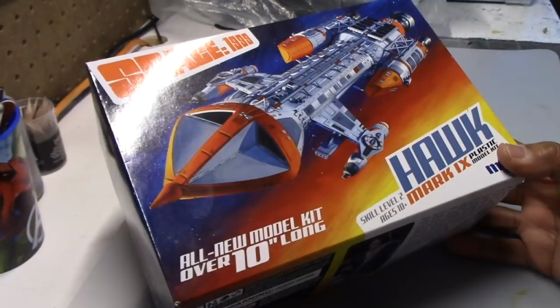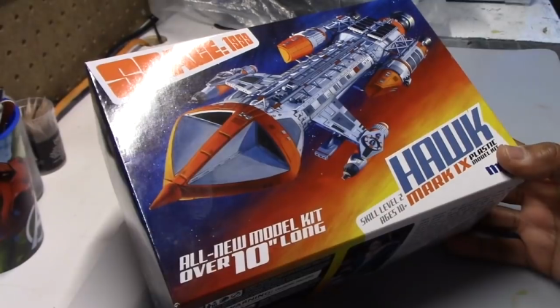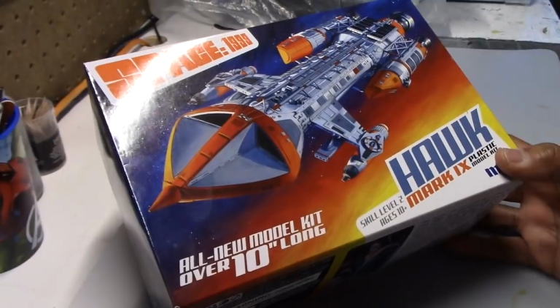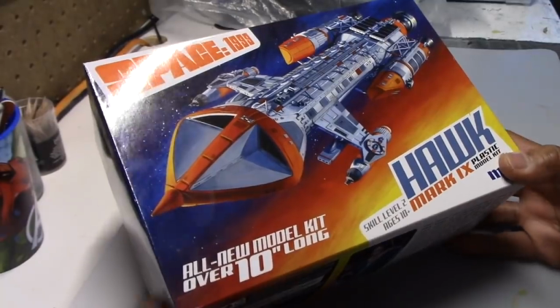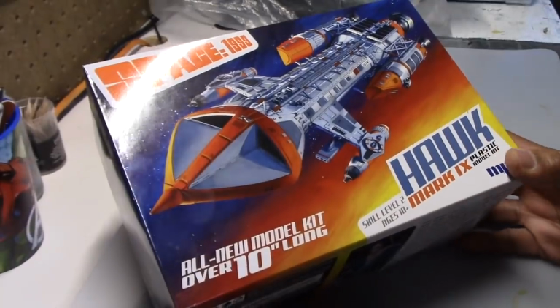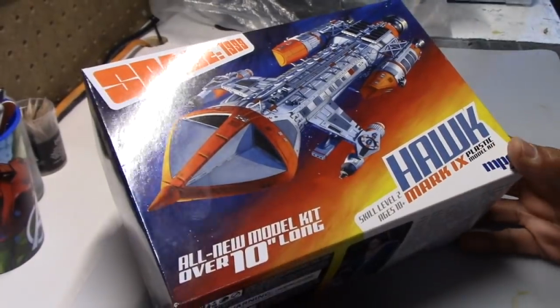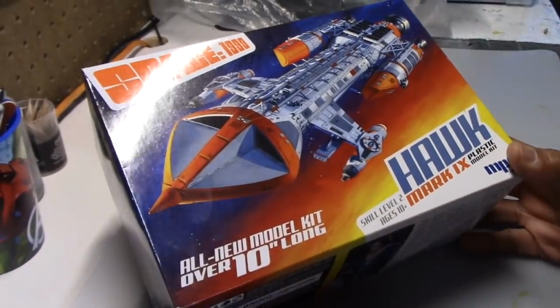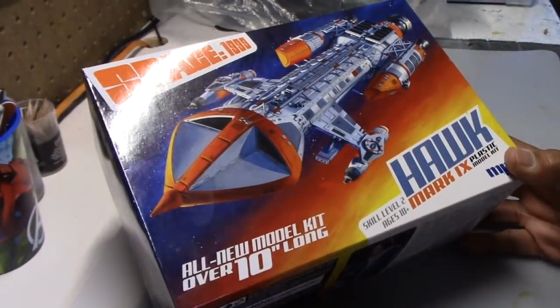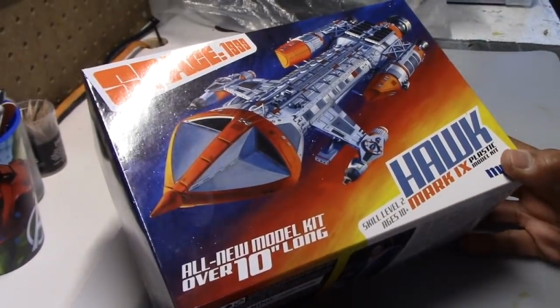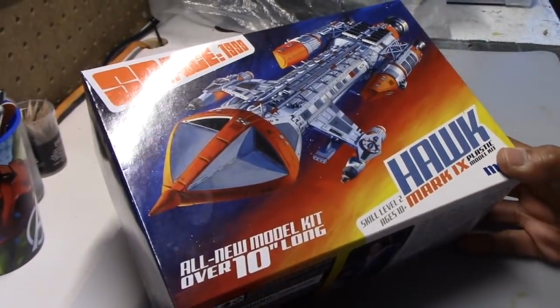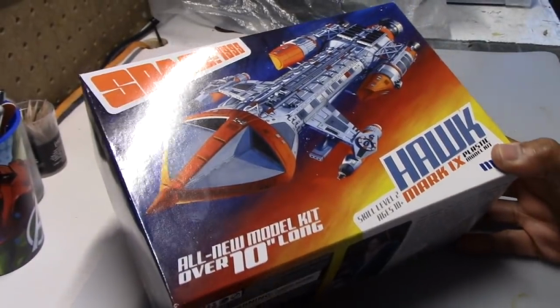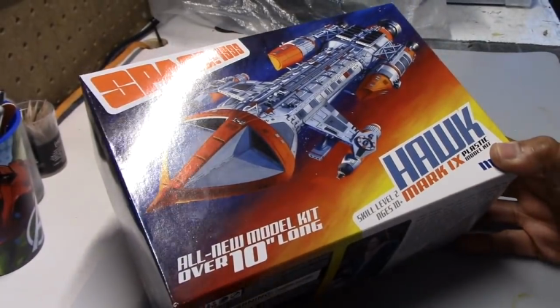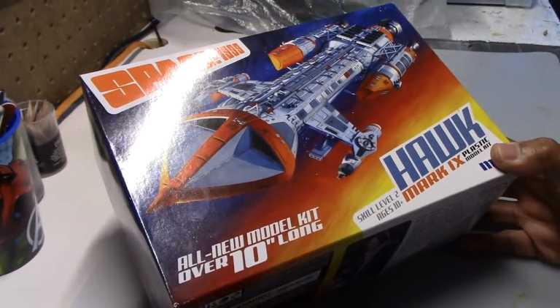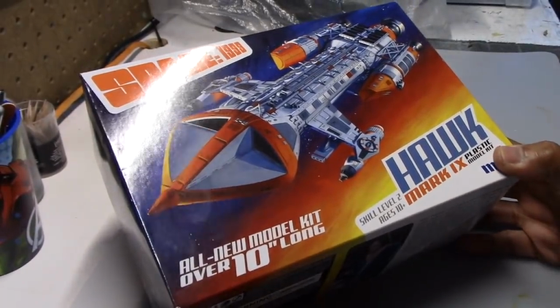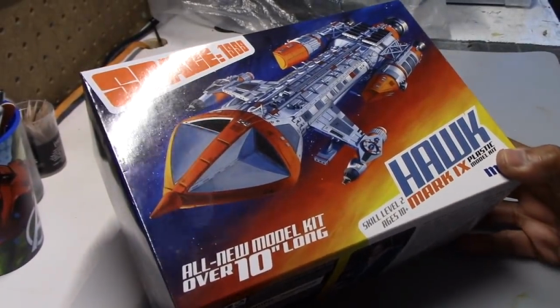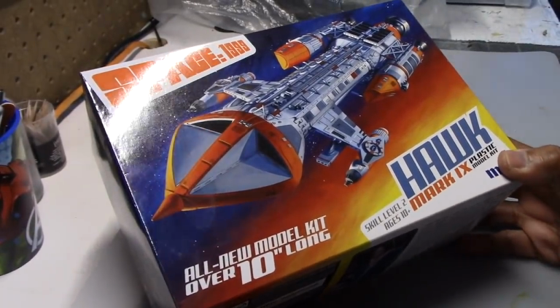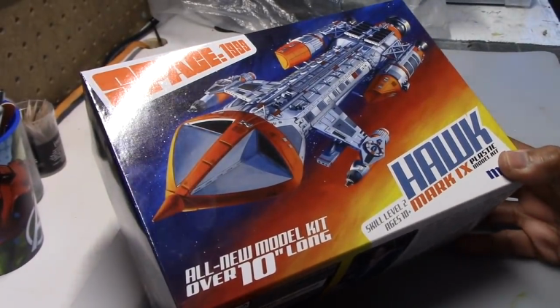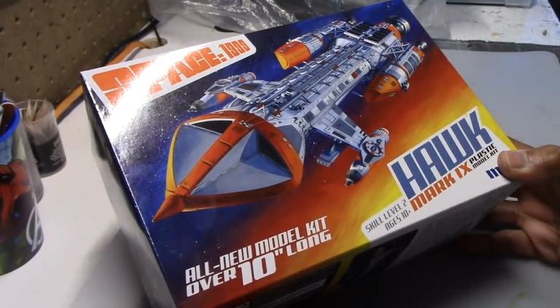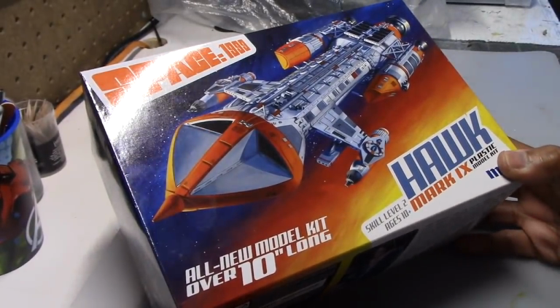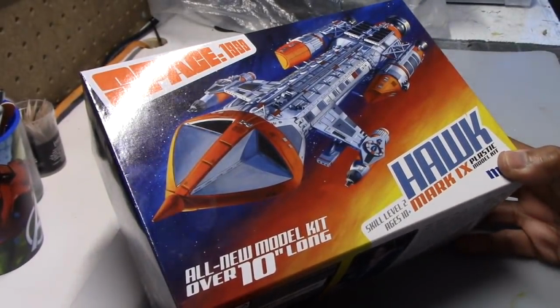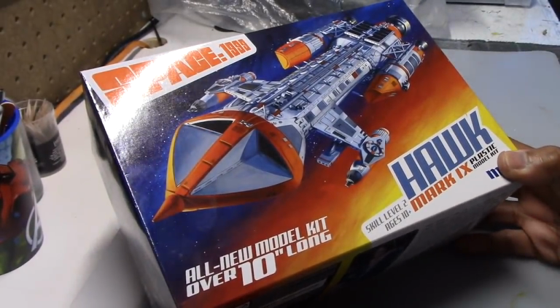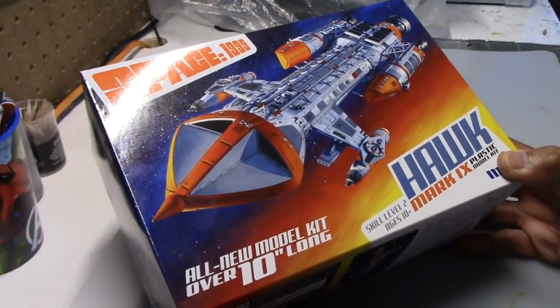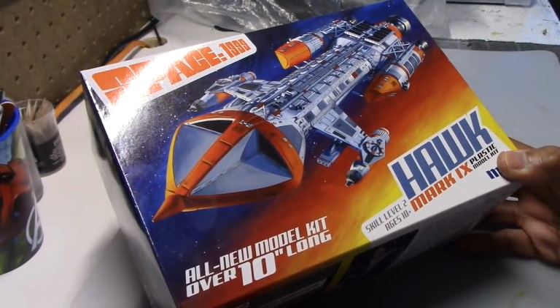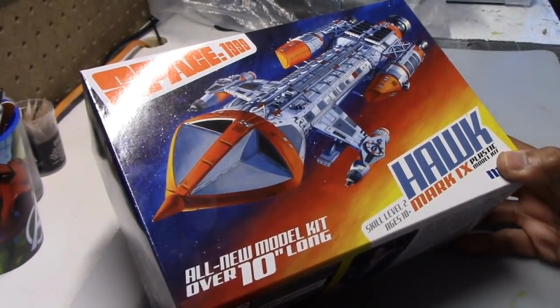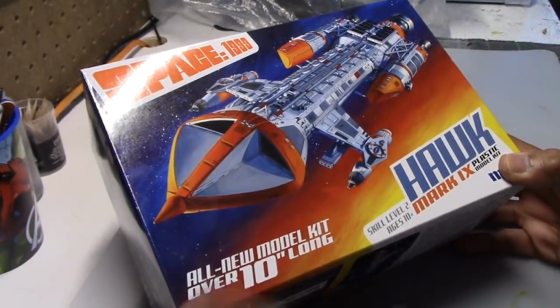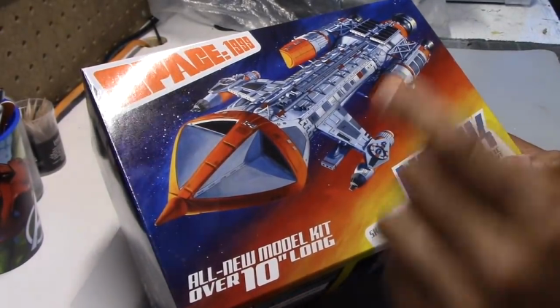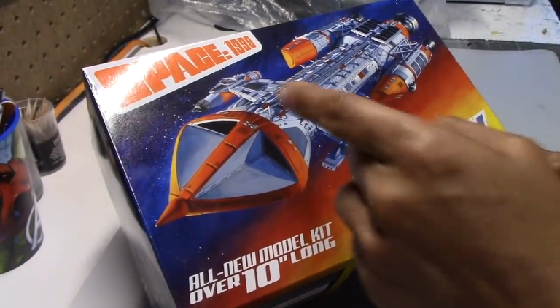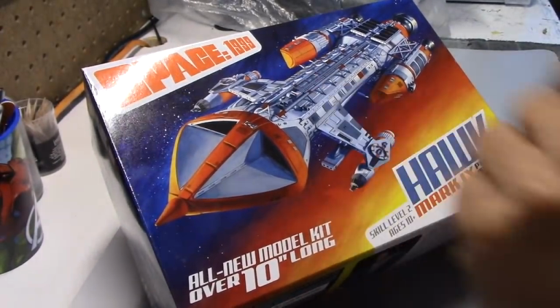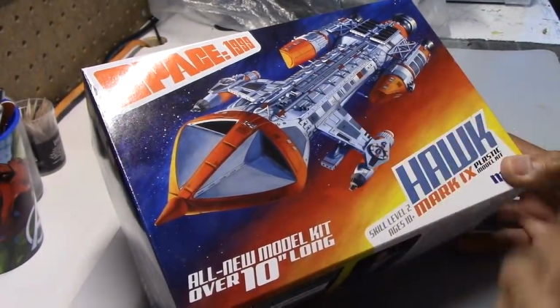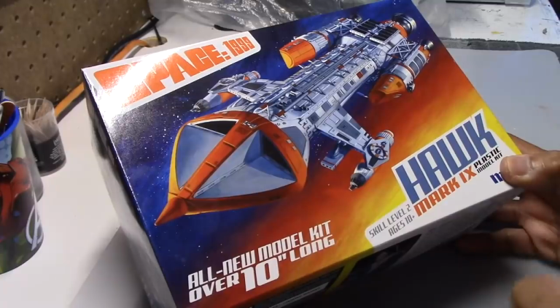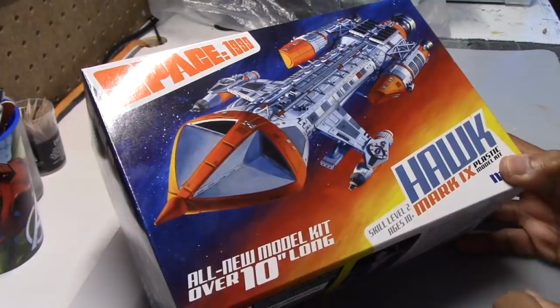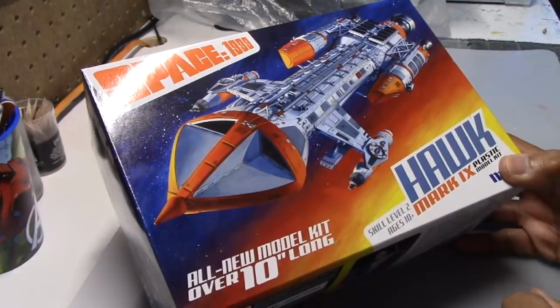Hey guys, and welcome to another Intercept of the Modeler. As I kick off 2019 here, I'm going to head back to the Space 1999 universe.